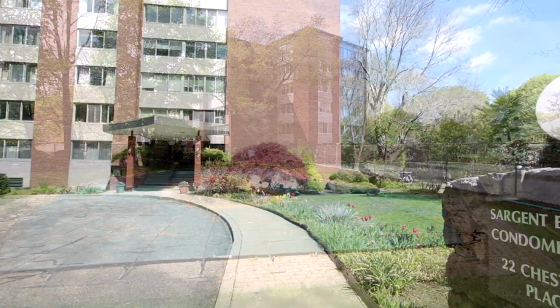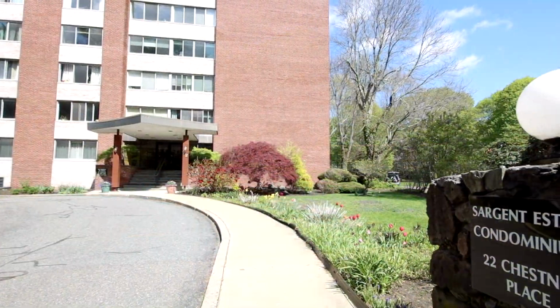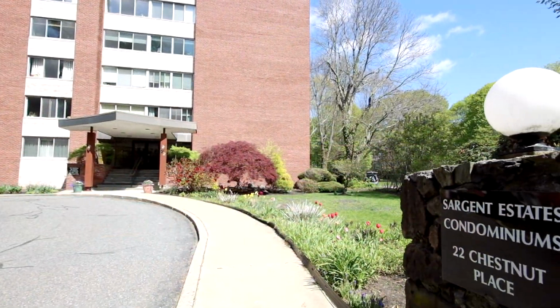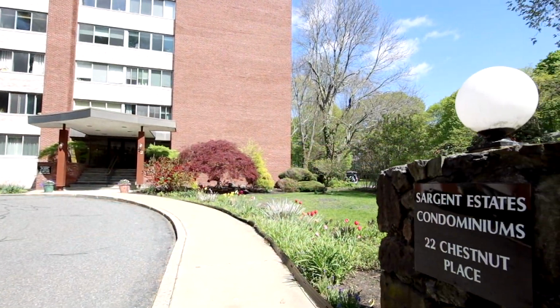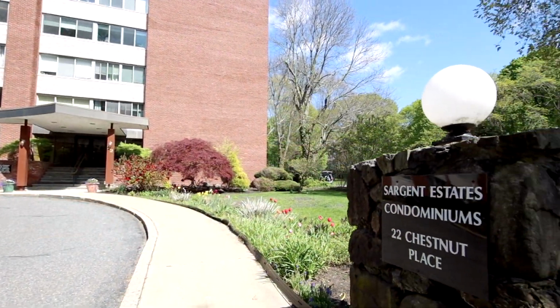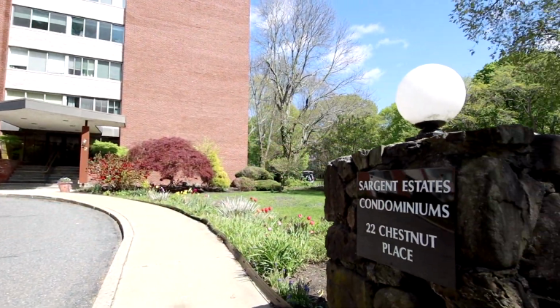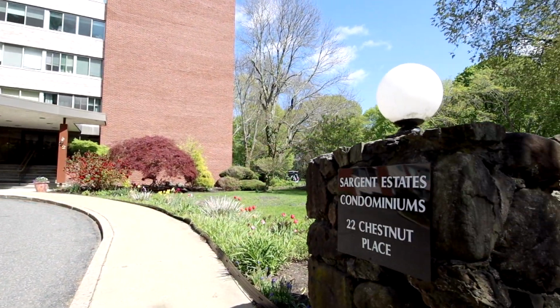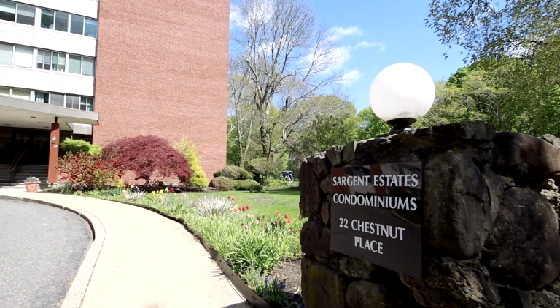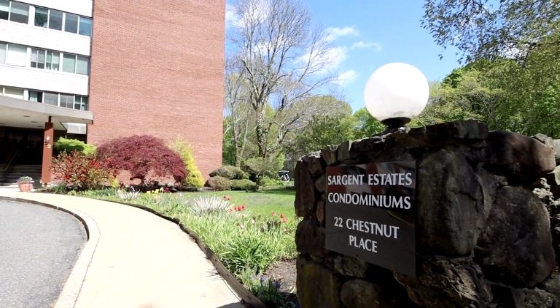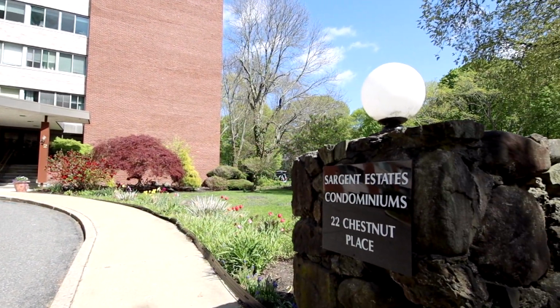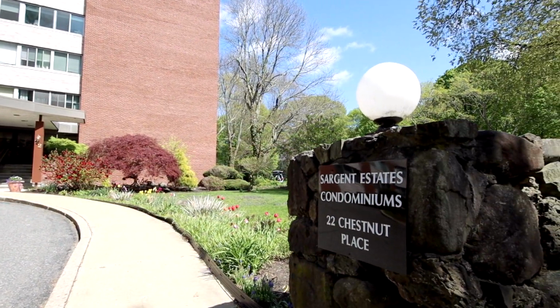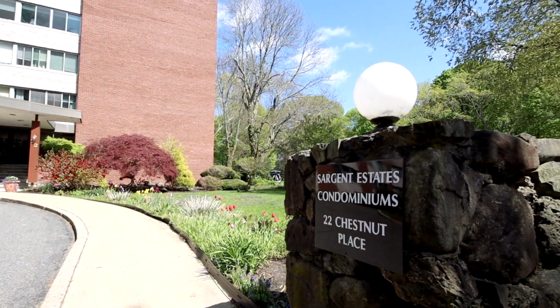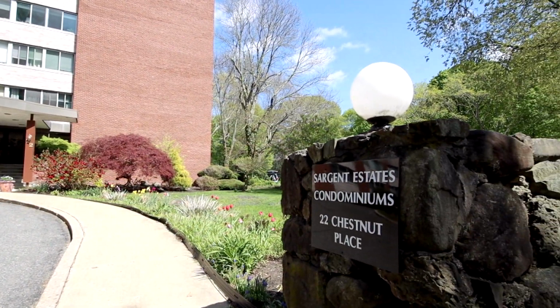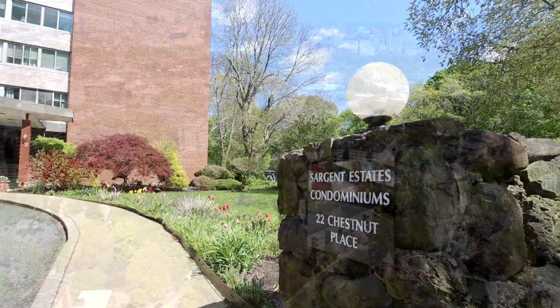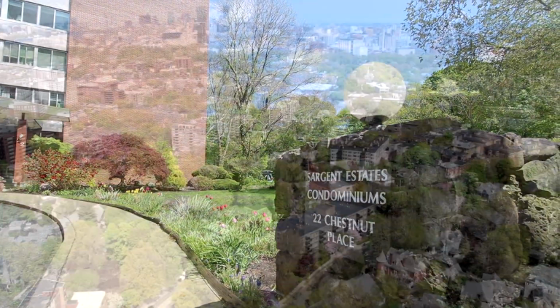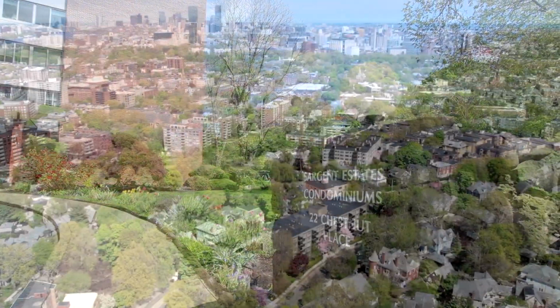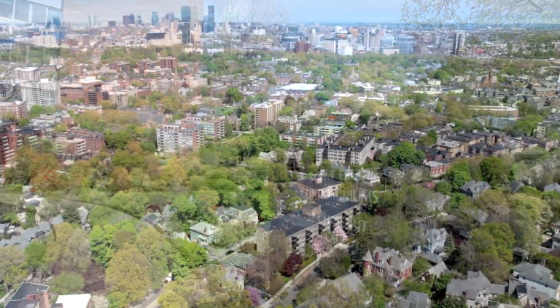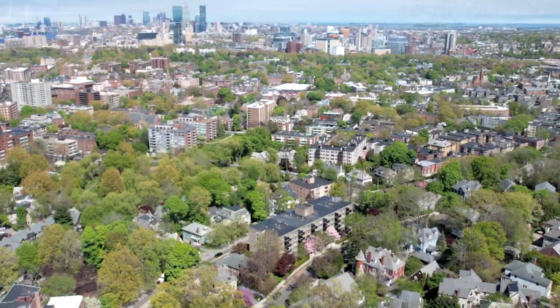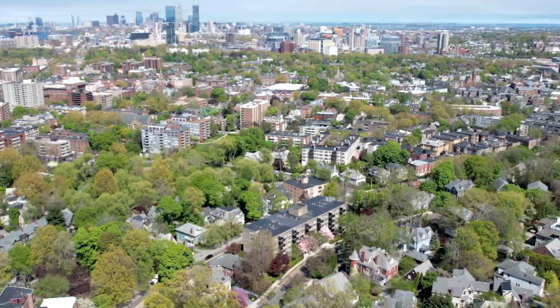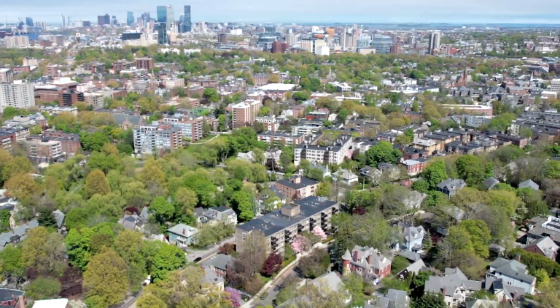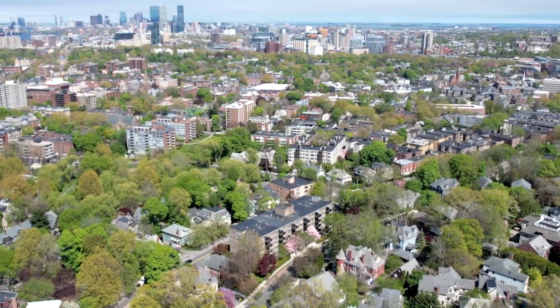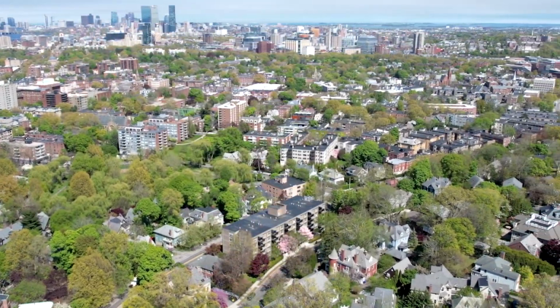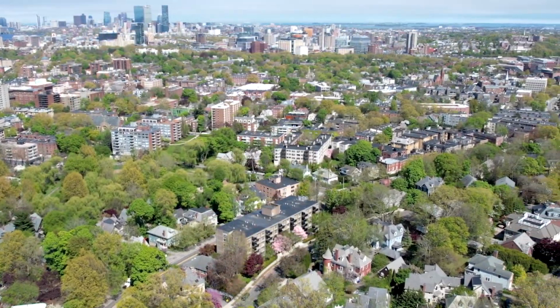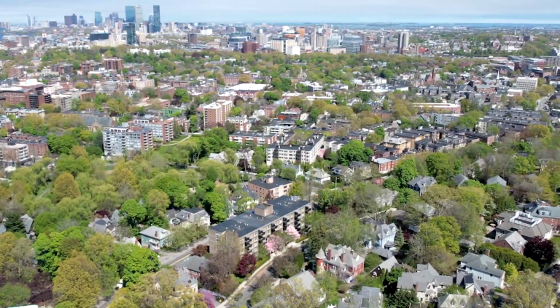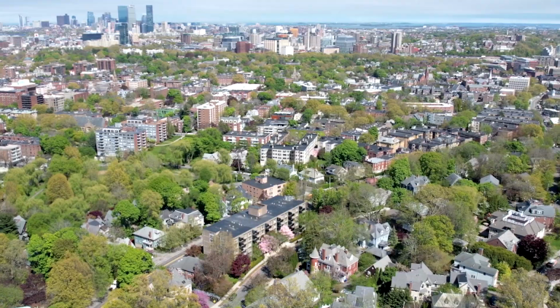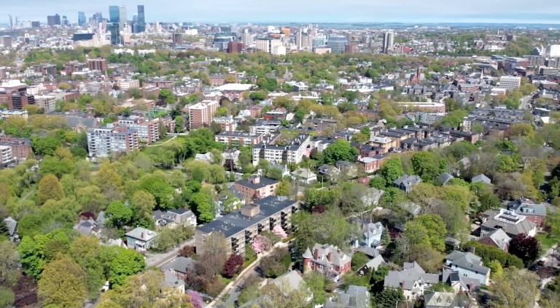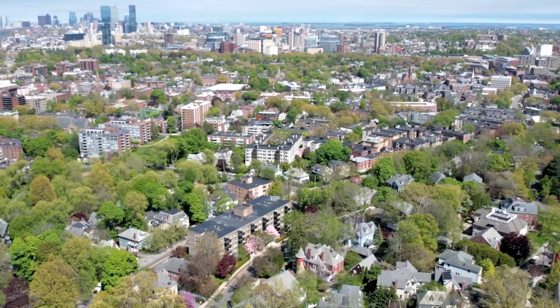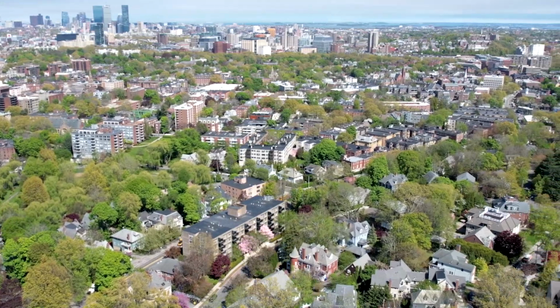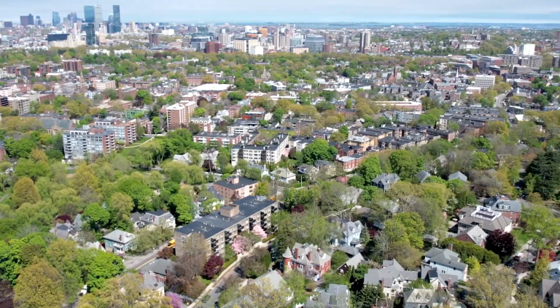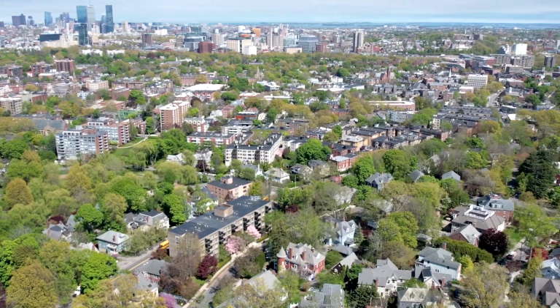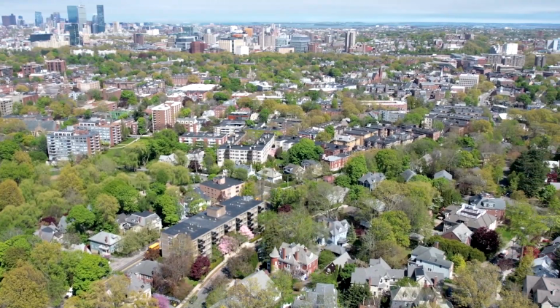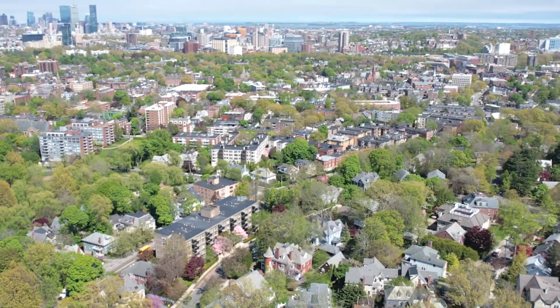A great location in Brookline Sargent Estates, private and serene, yet close to it all.